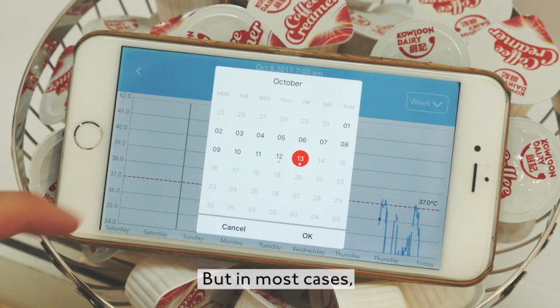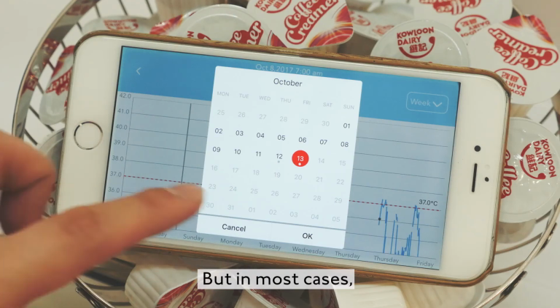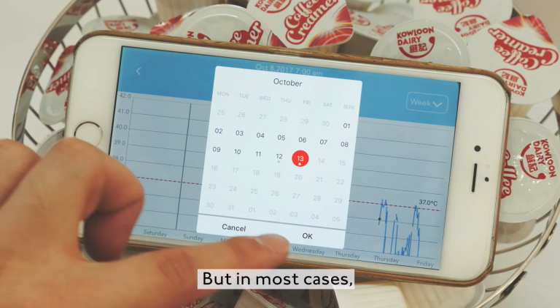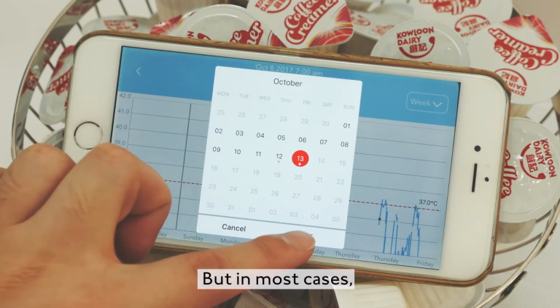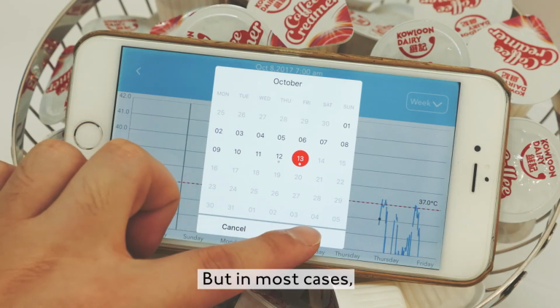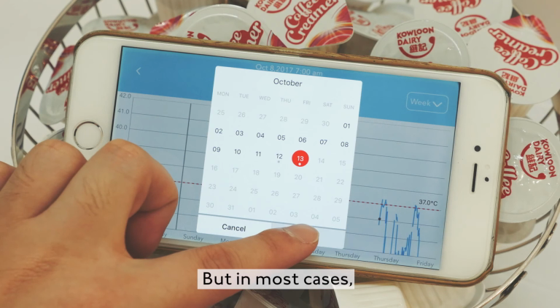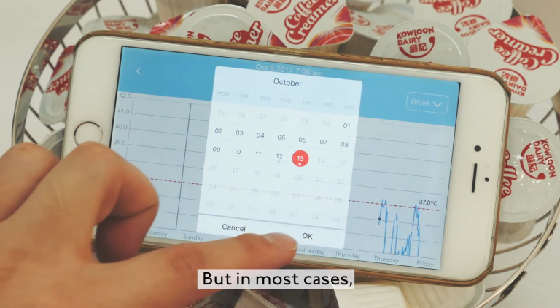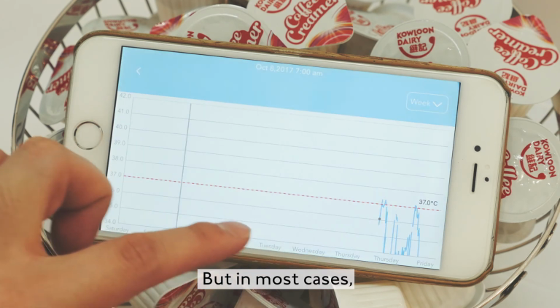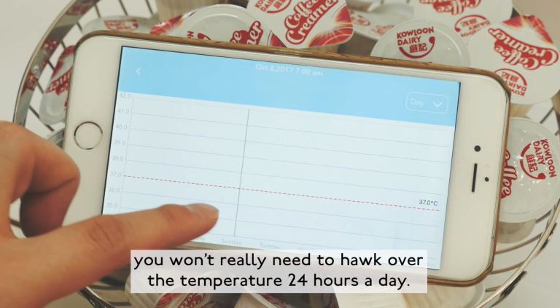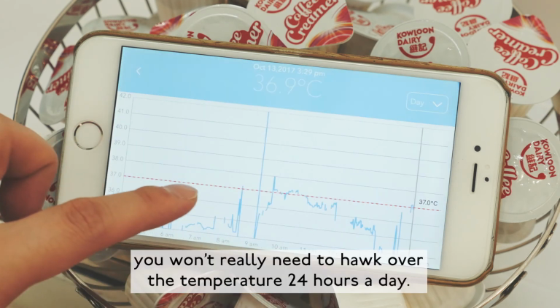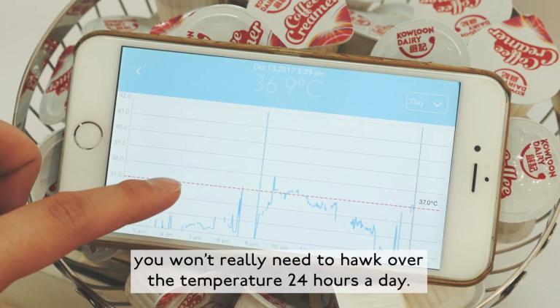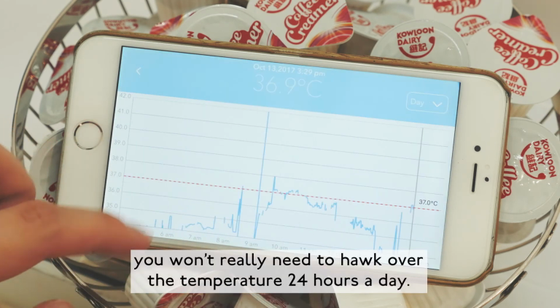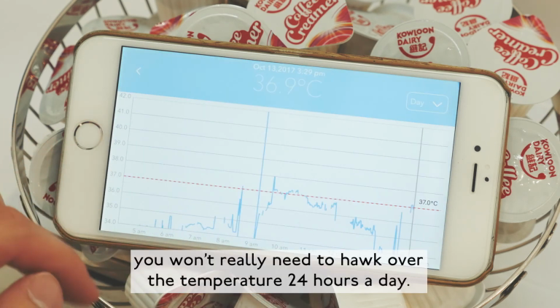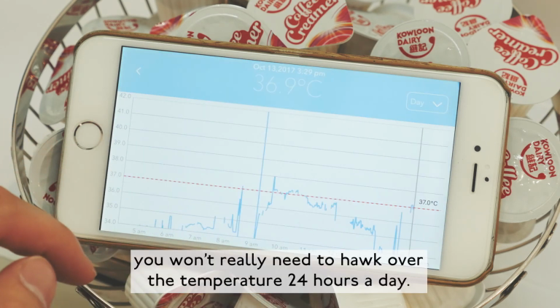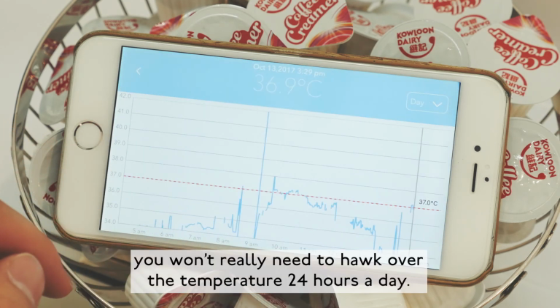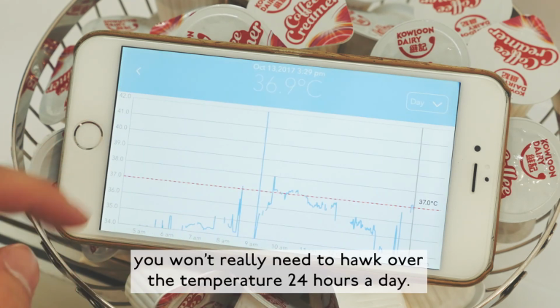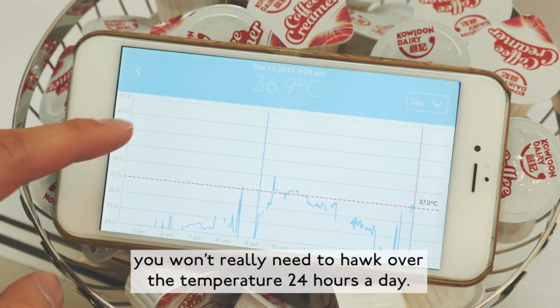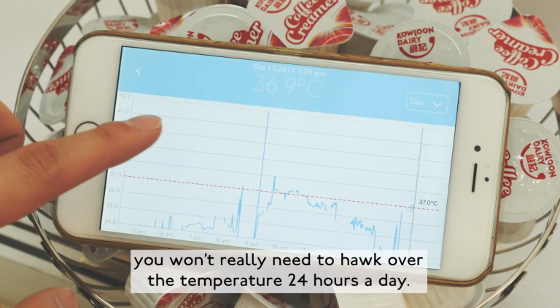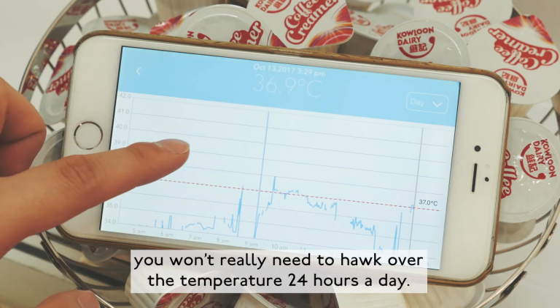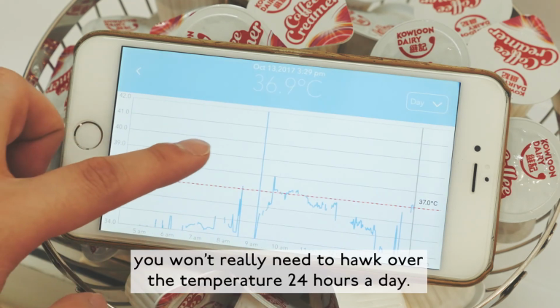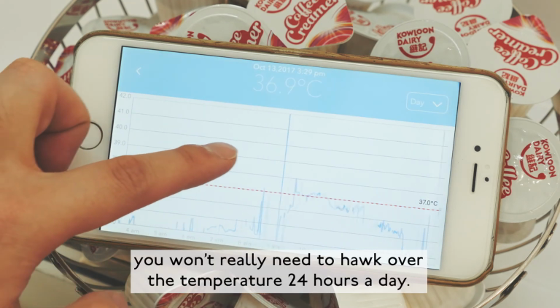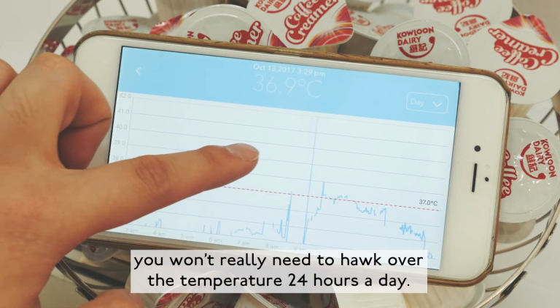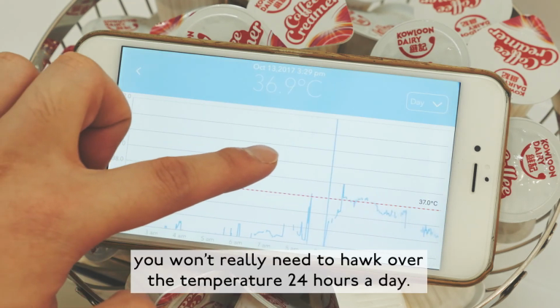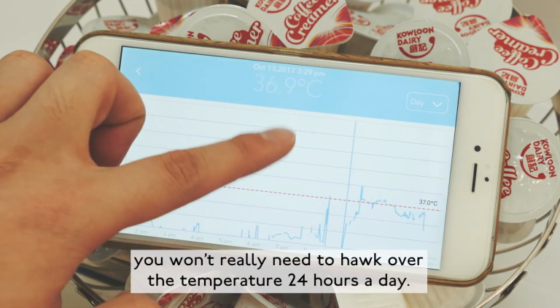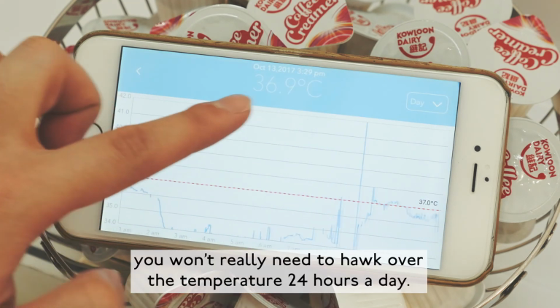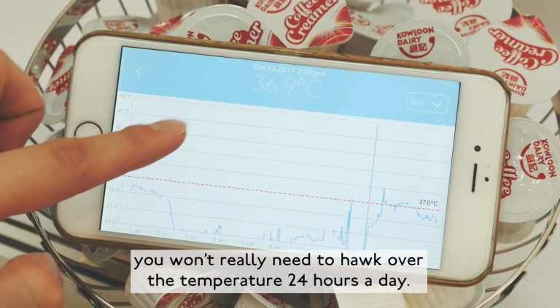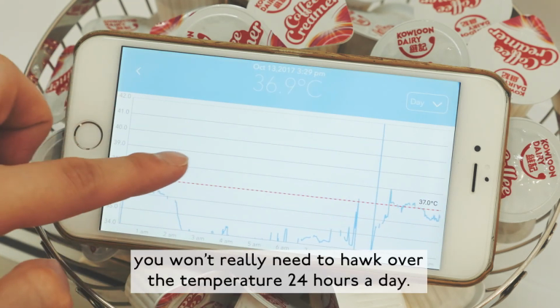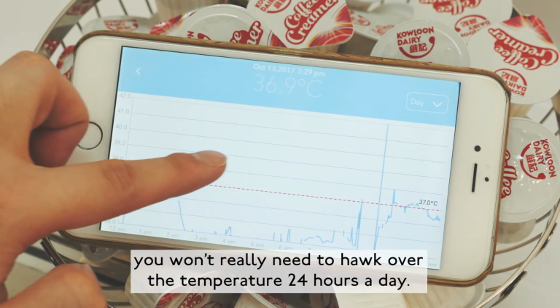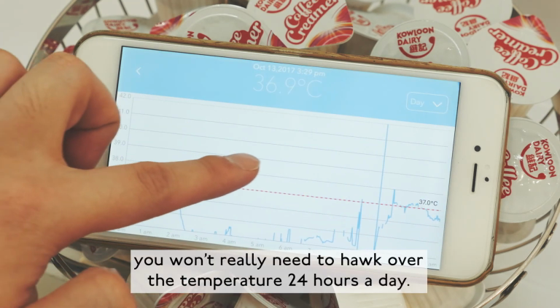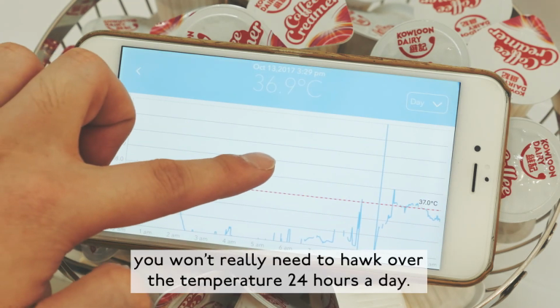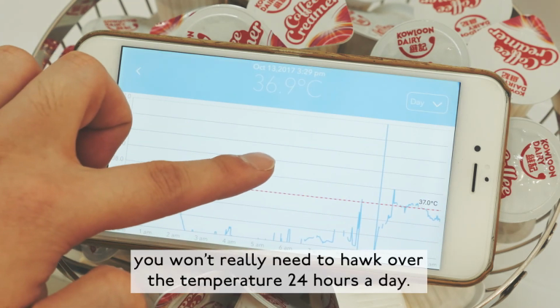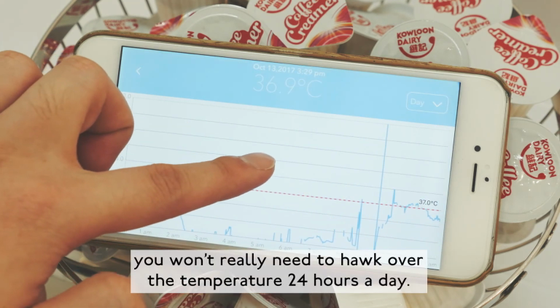But in most cases, you won't need to hunch over the temperature readings 24 hours a day.